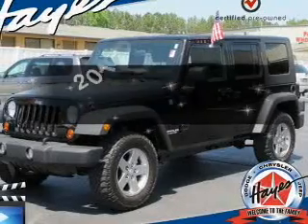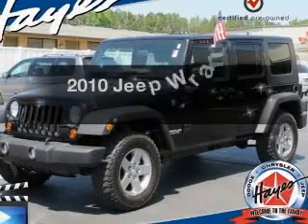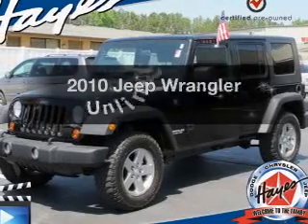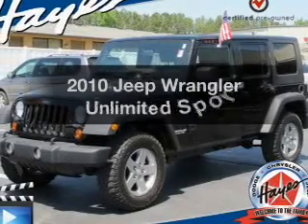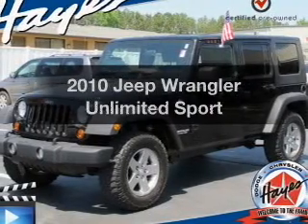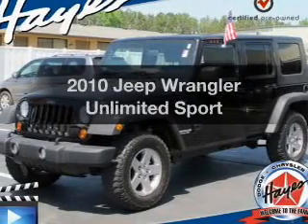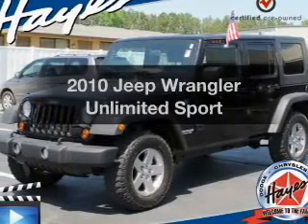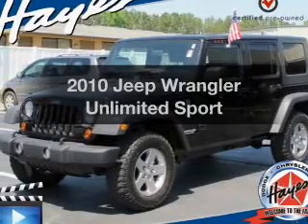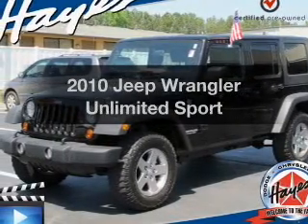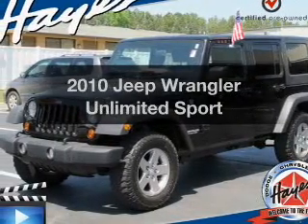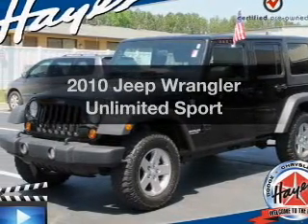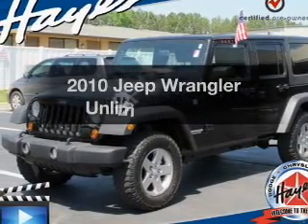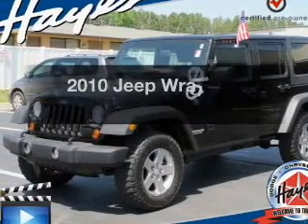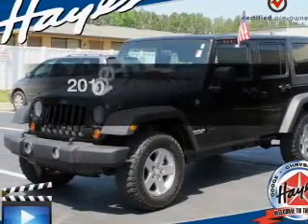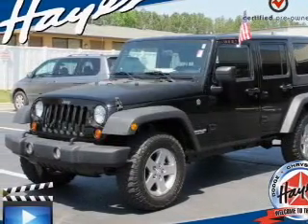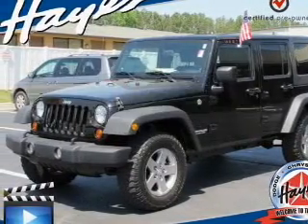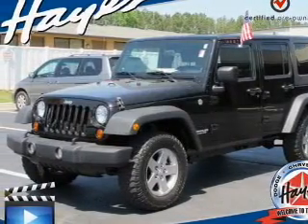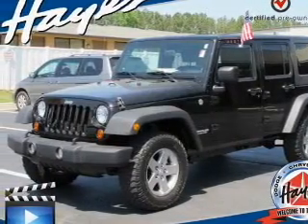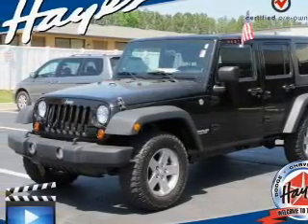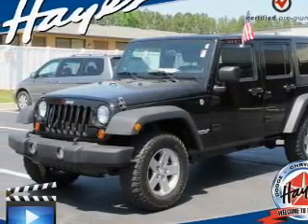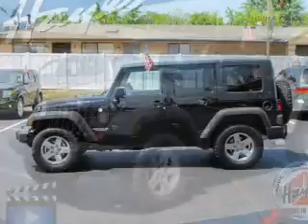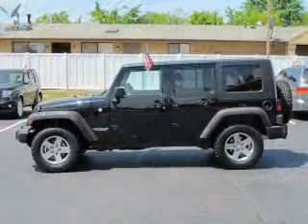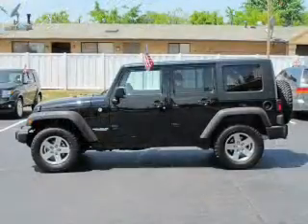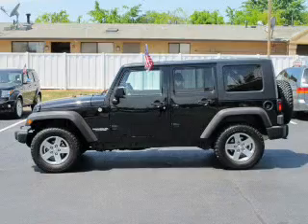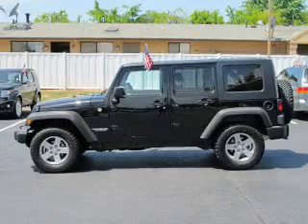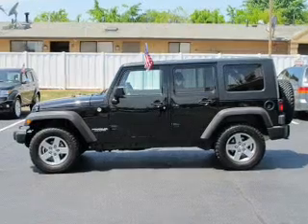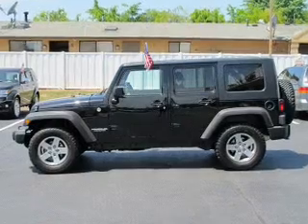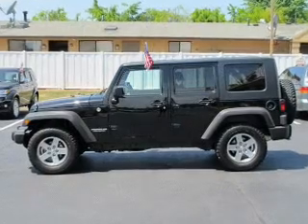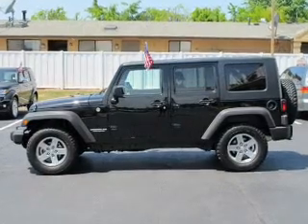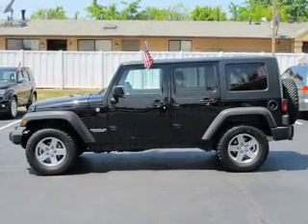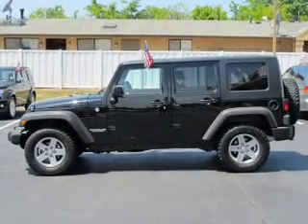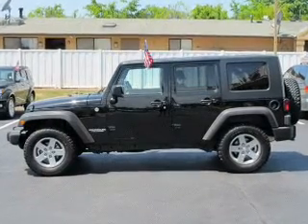Introducing the 2010 Jeep Wrangler Unlimited. If you're looking for an automobile with great attributes, look no further.